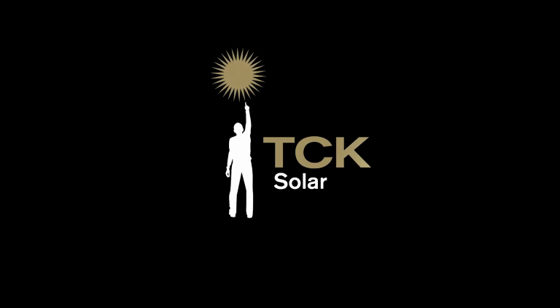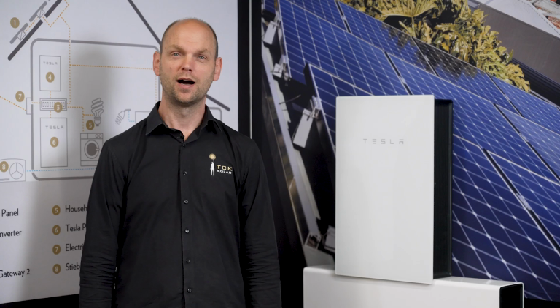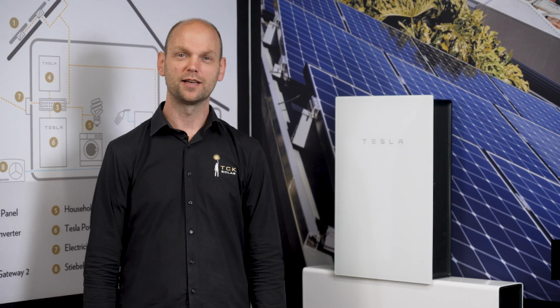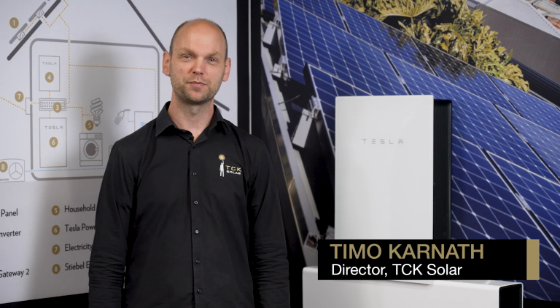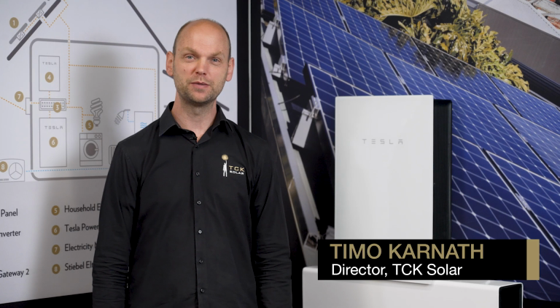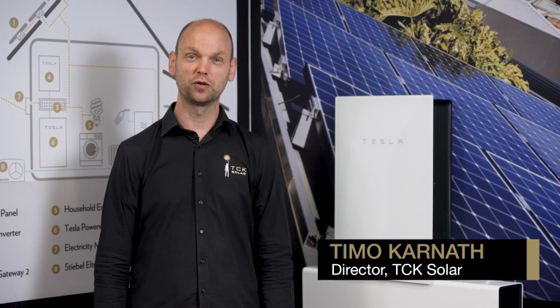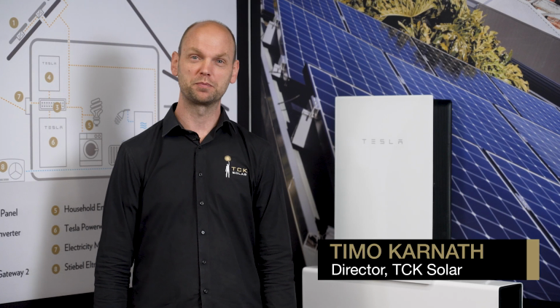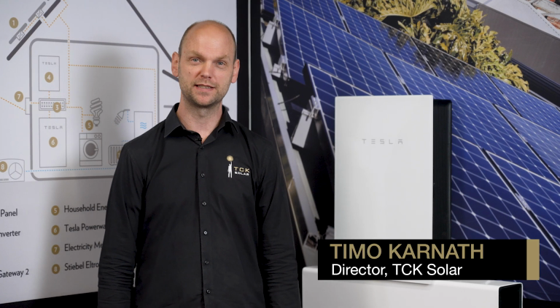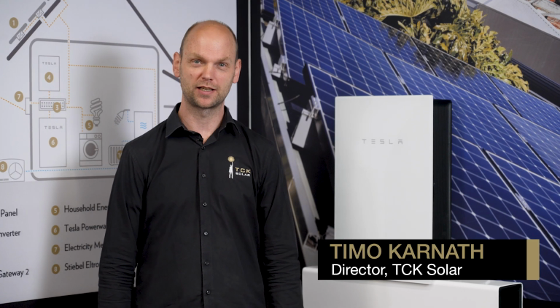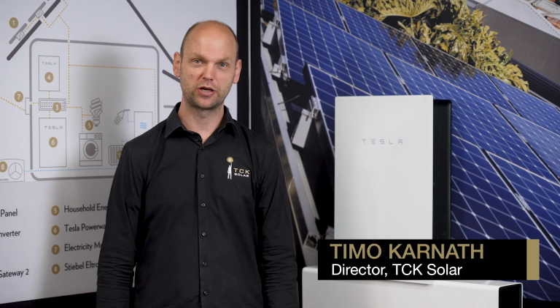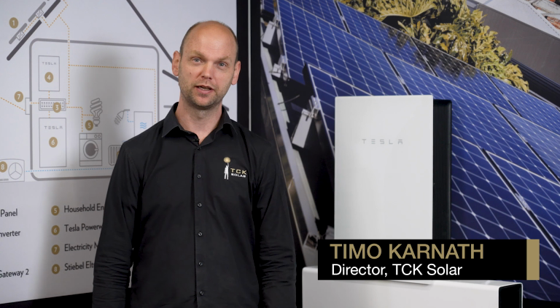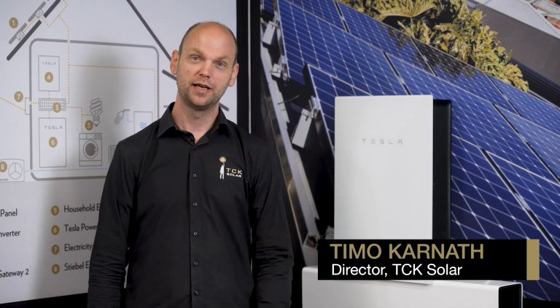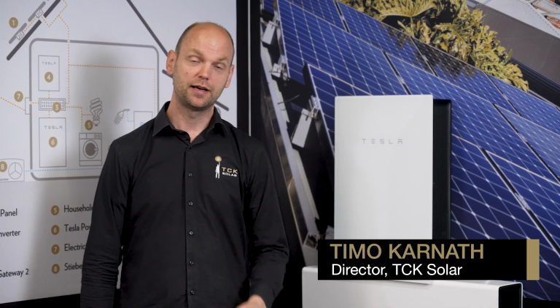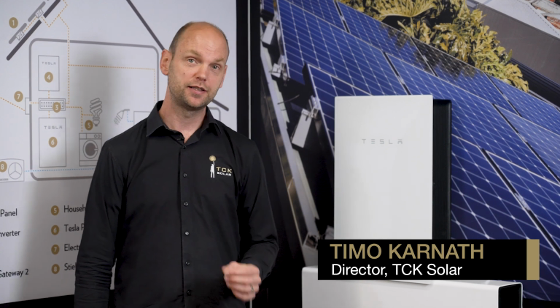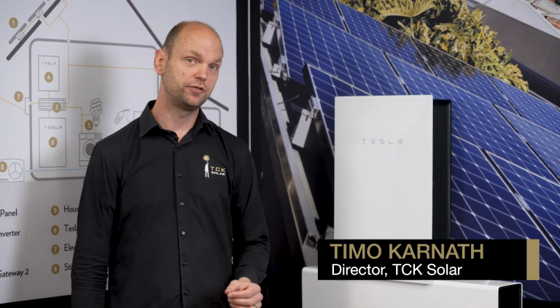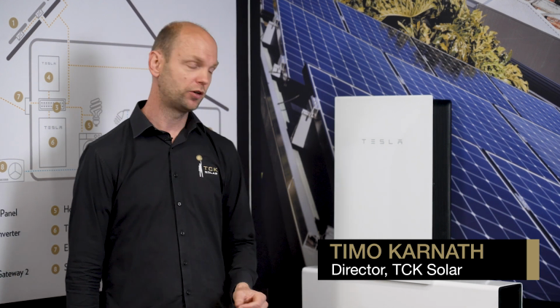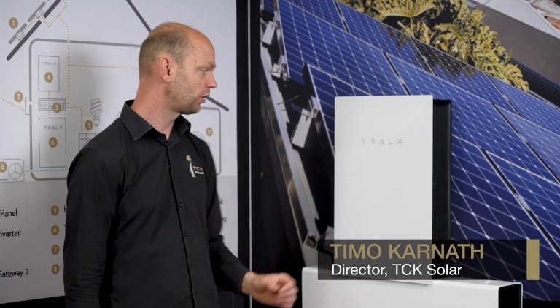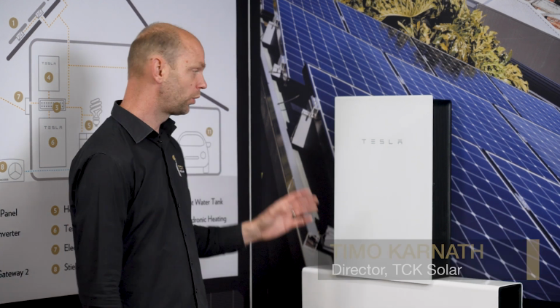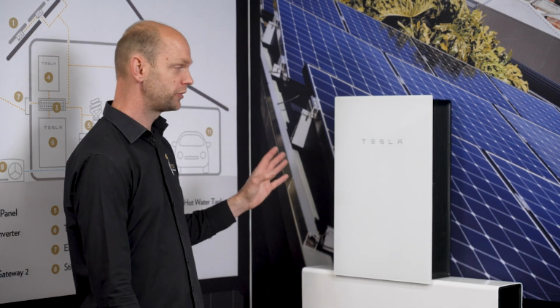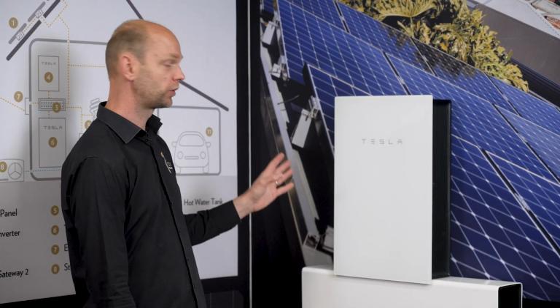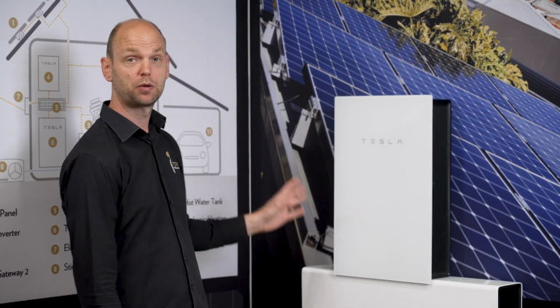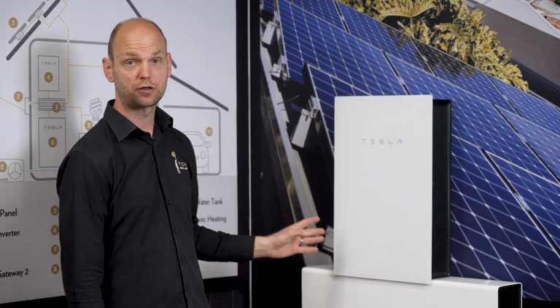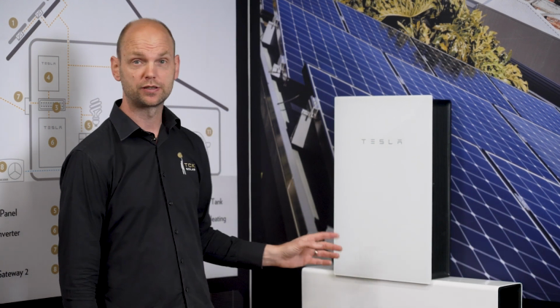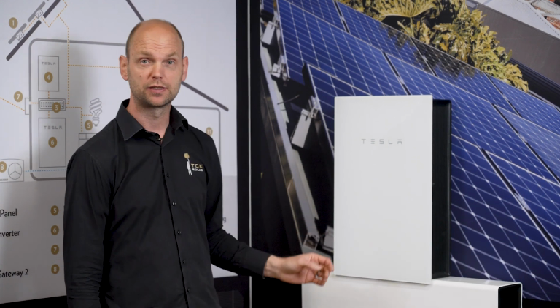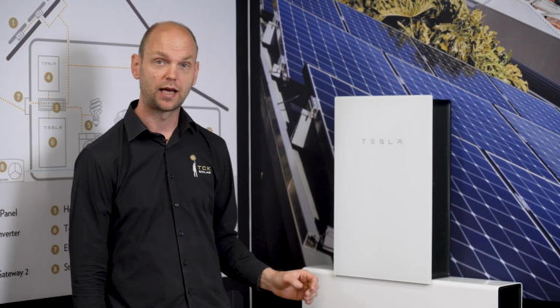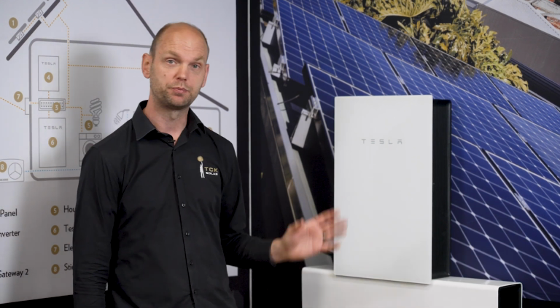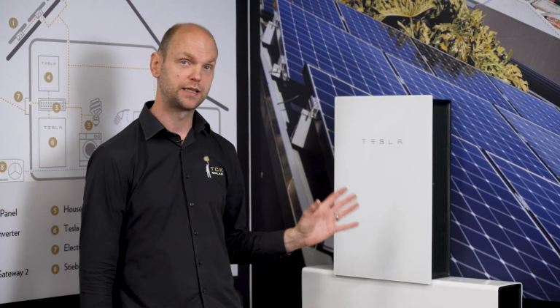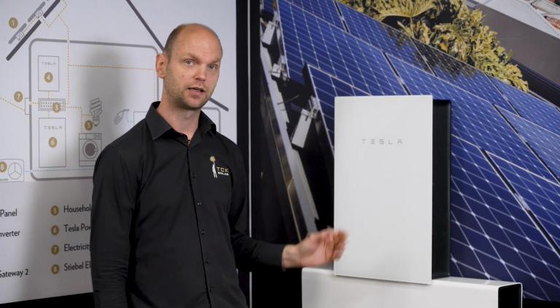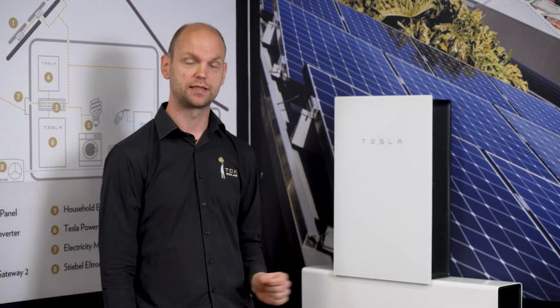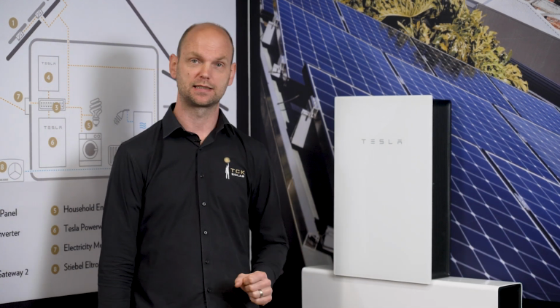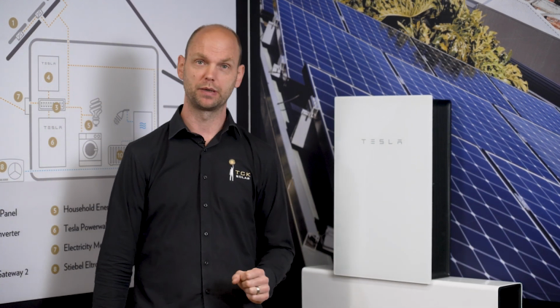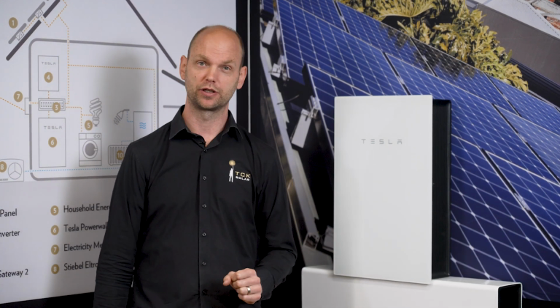Hi, I'm Timo from TCK Solar and in this video I want to talk about batteries, and in particular the Tesla battery.